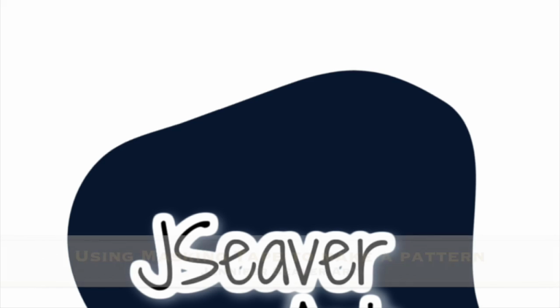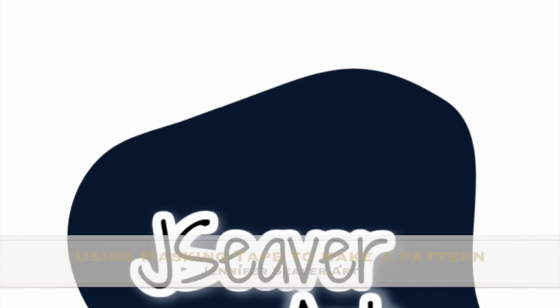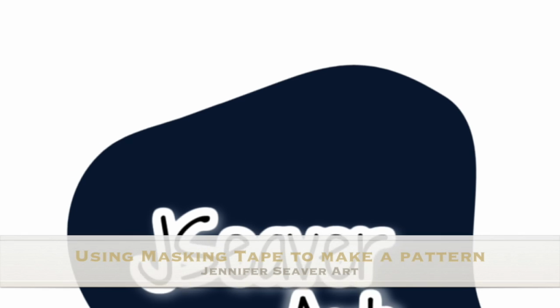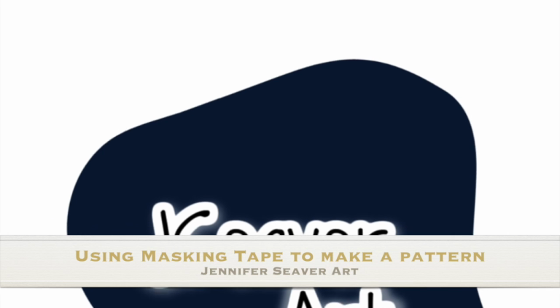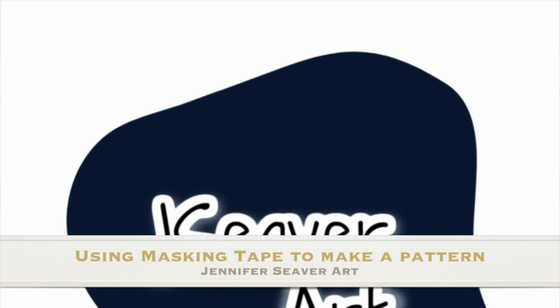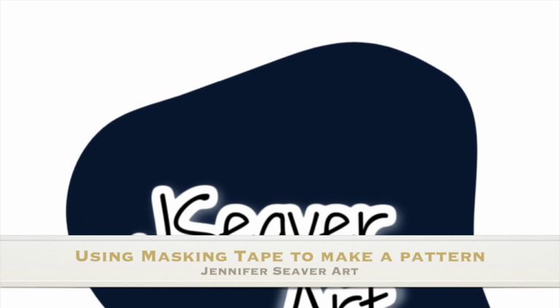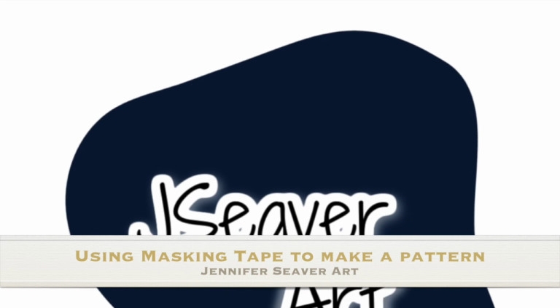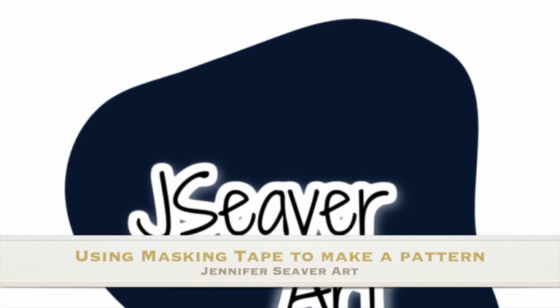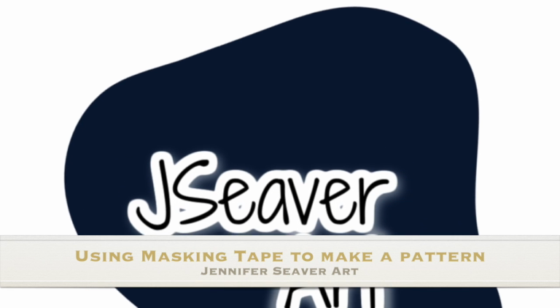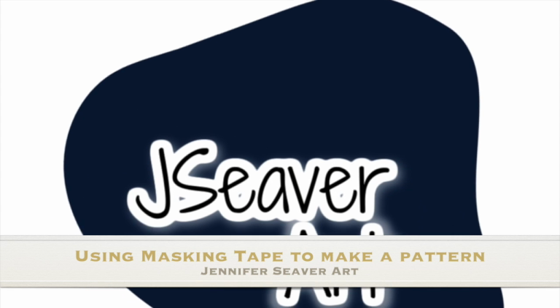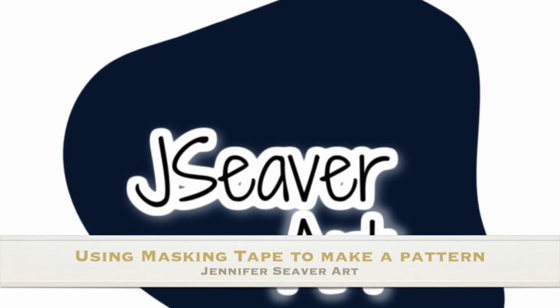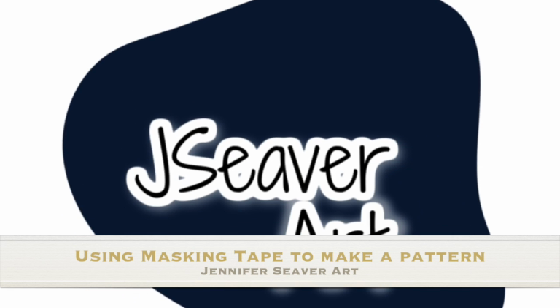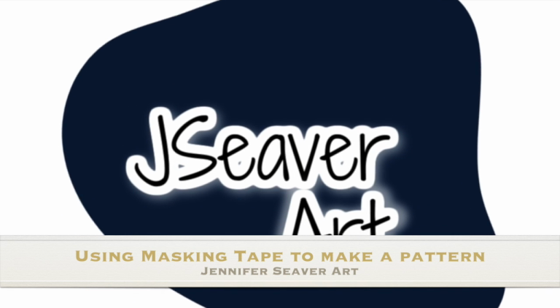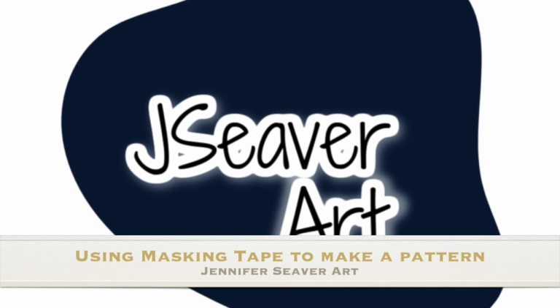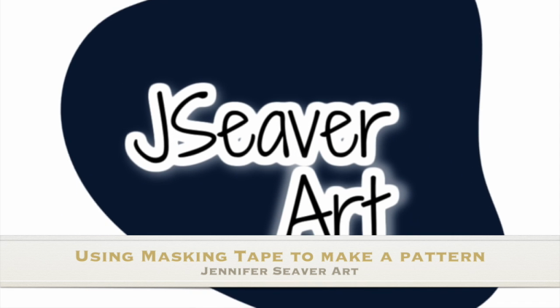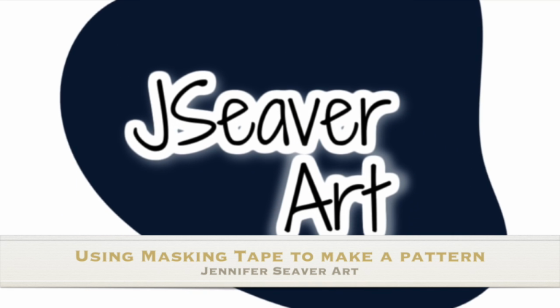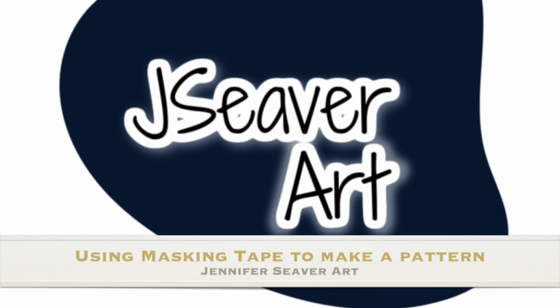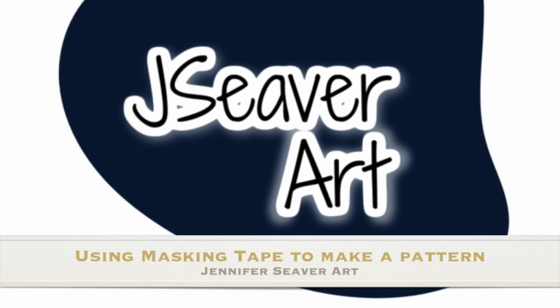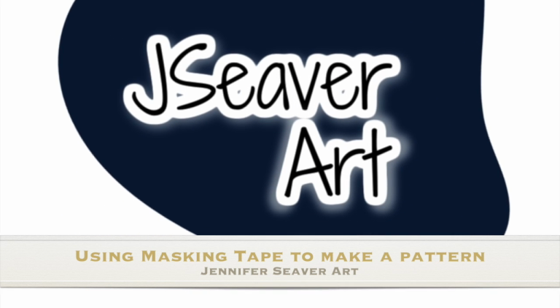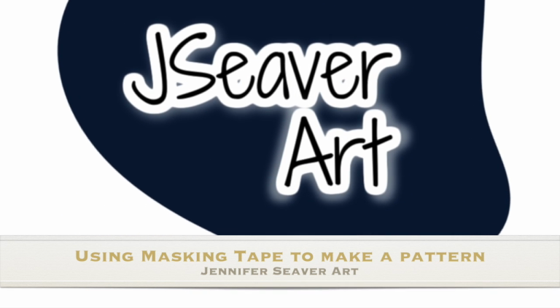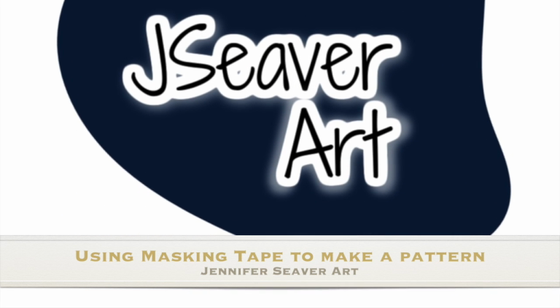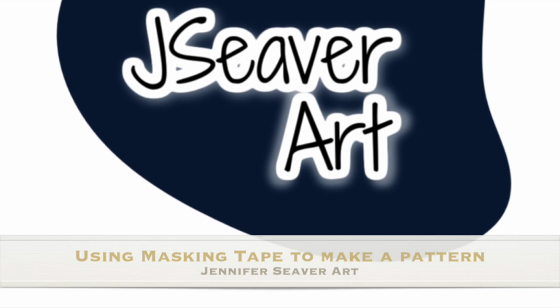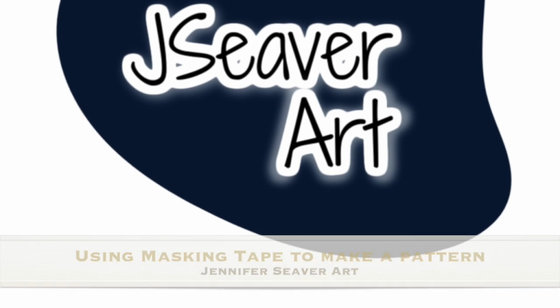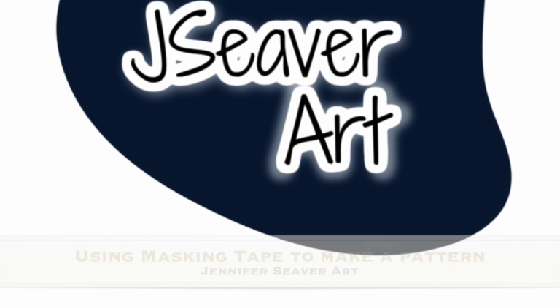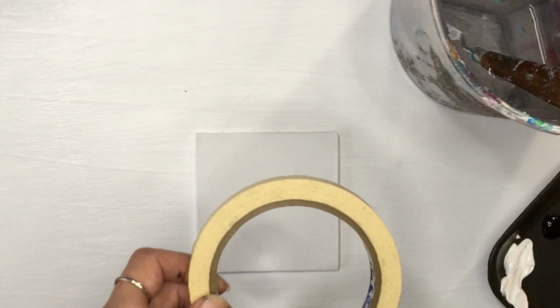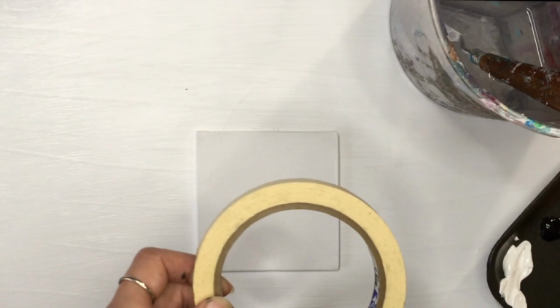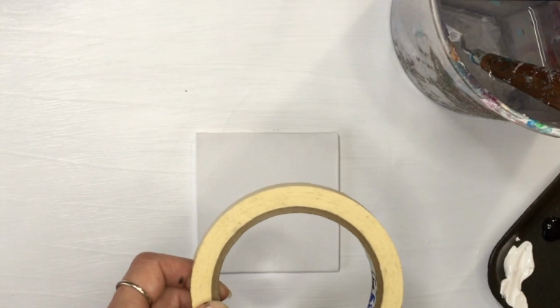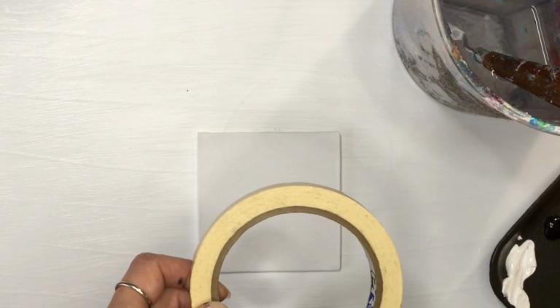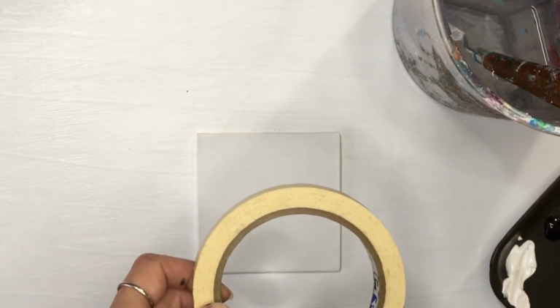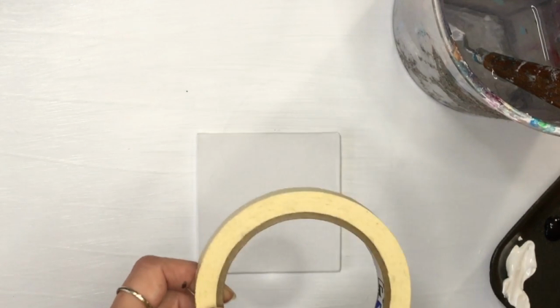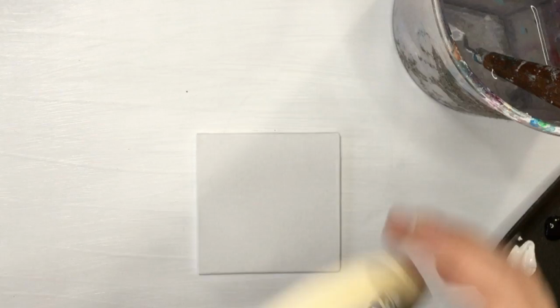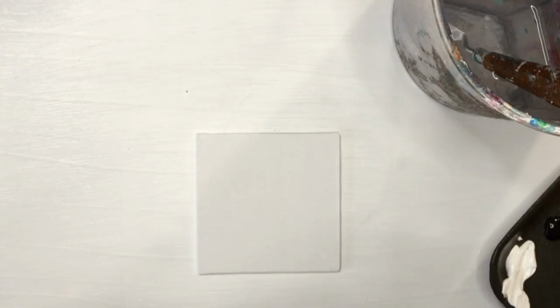Hey, this is Jennifer with Jennifer Seefer Art. Today we'll be using masking tape to make a pattern.